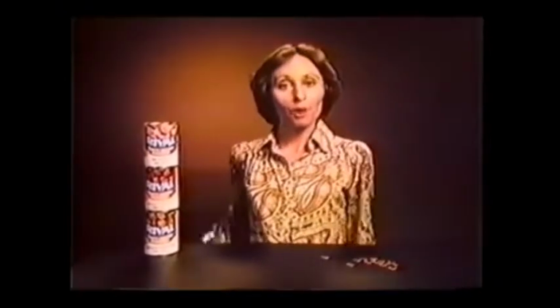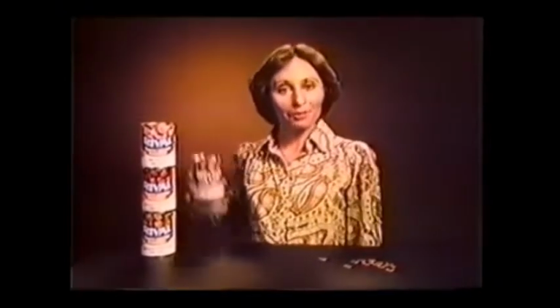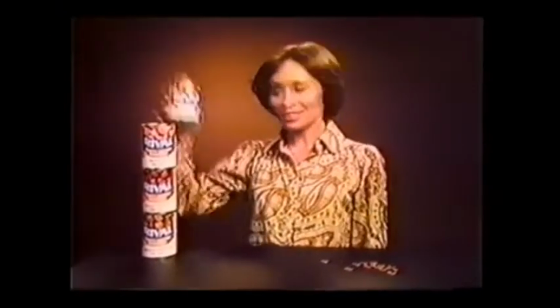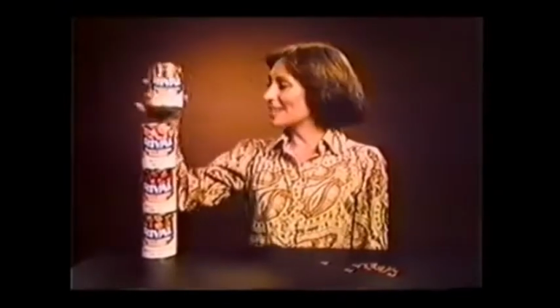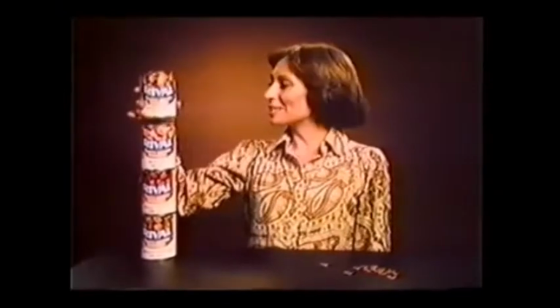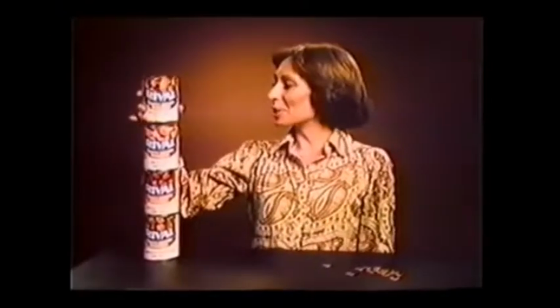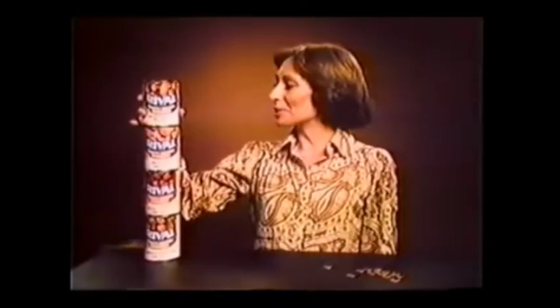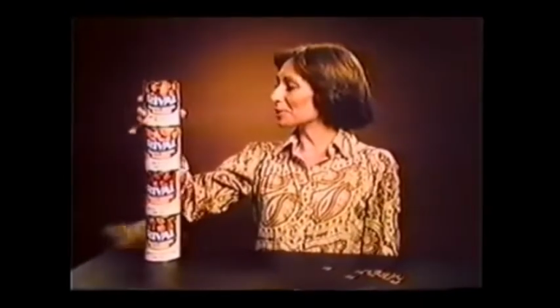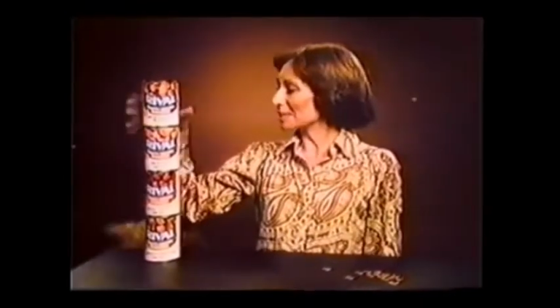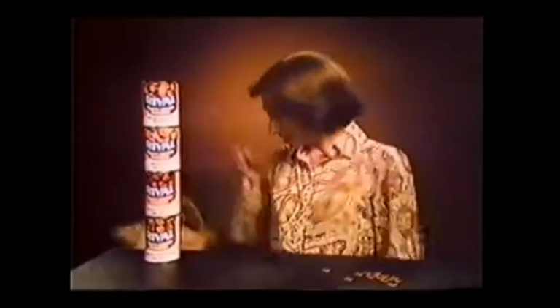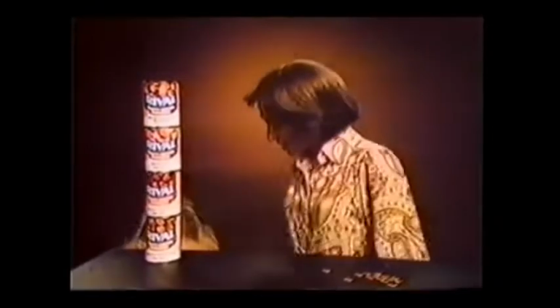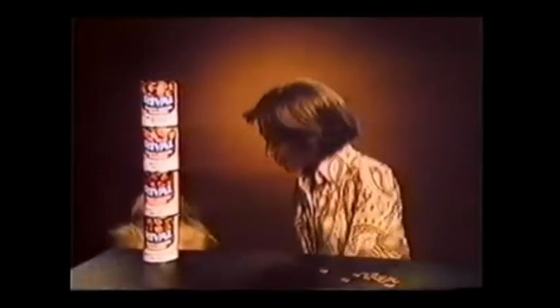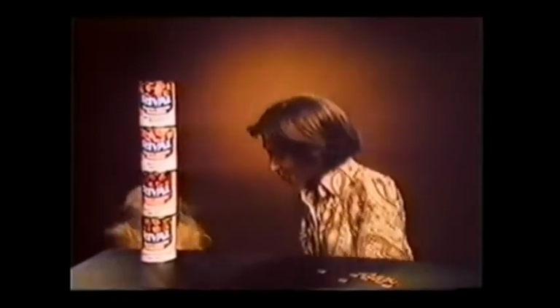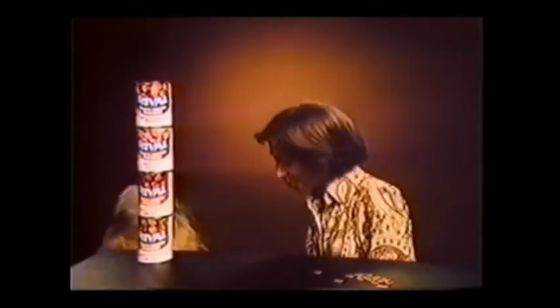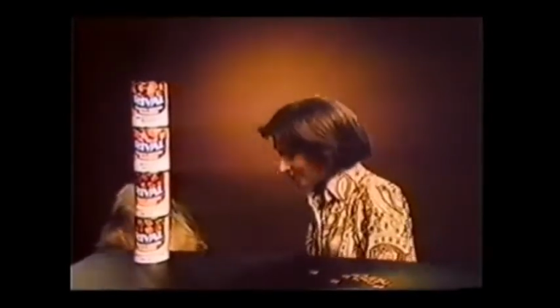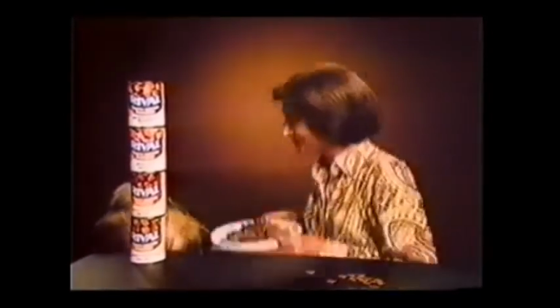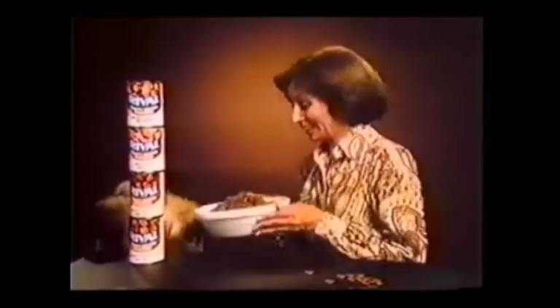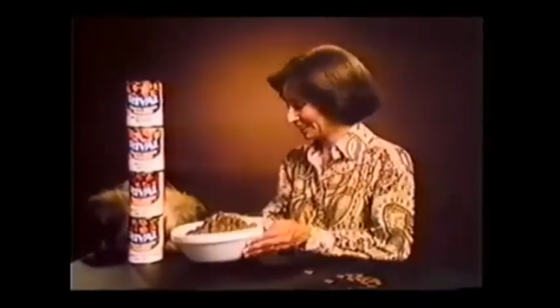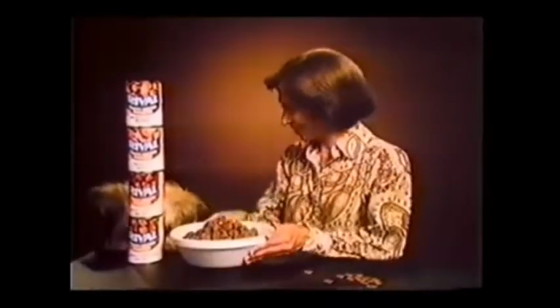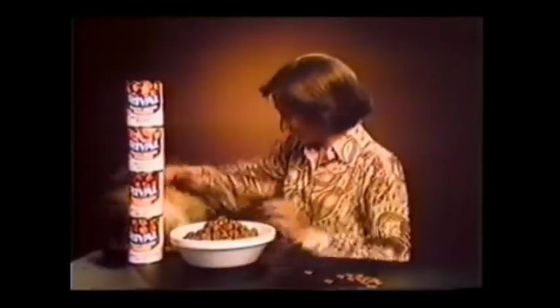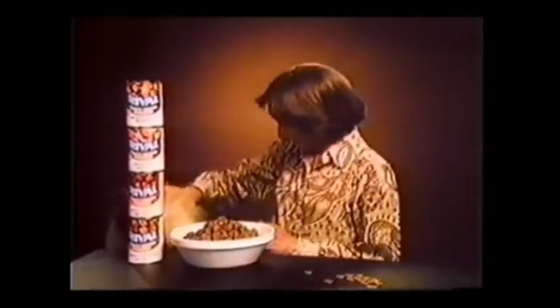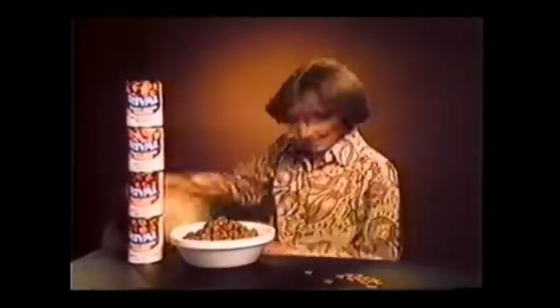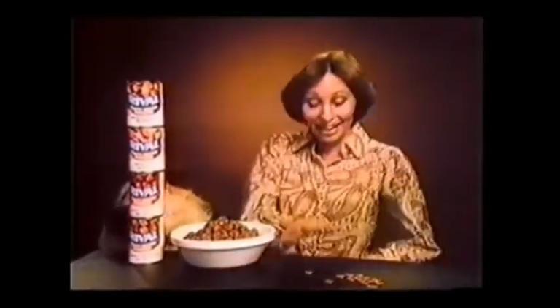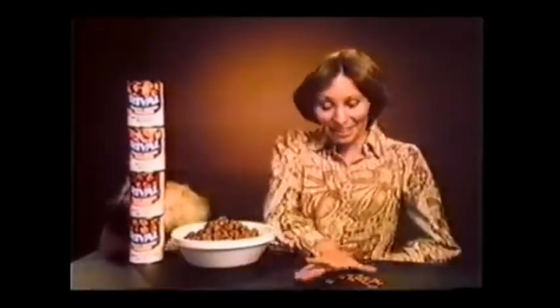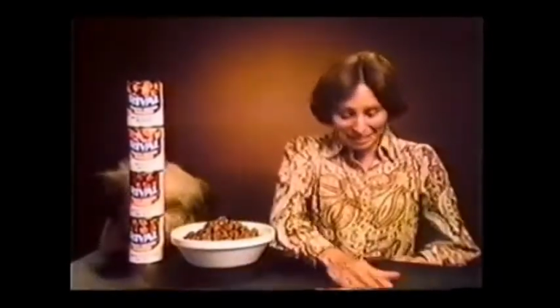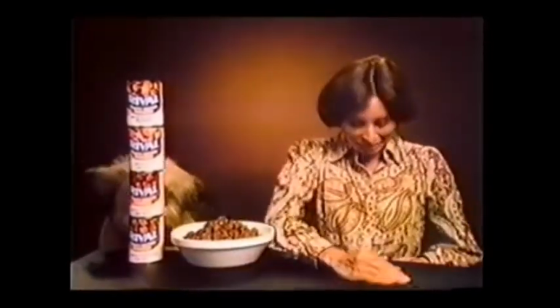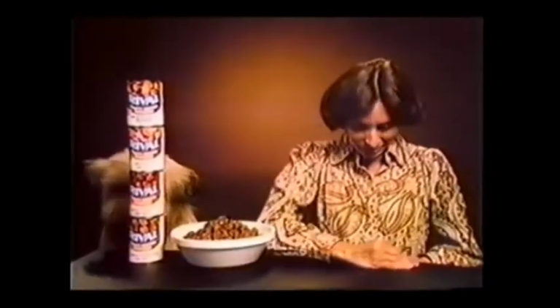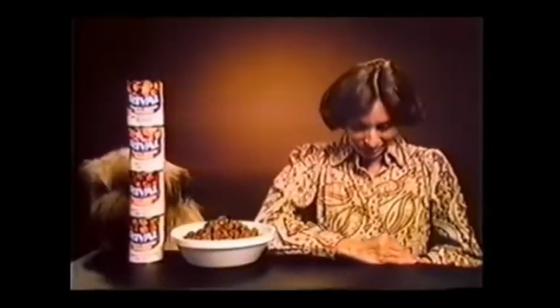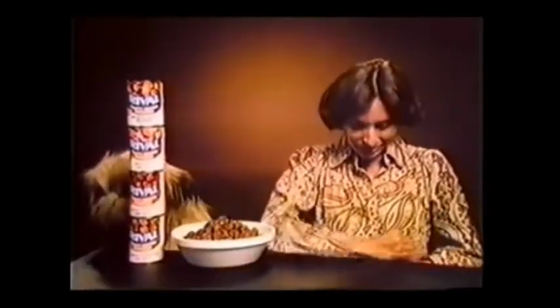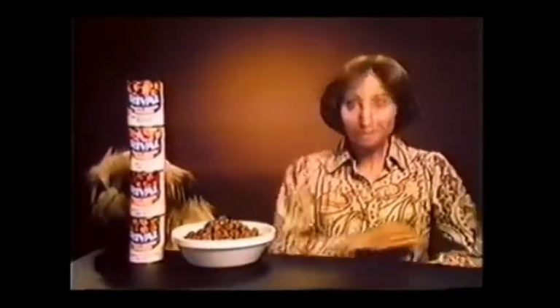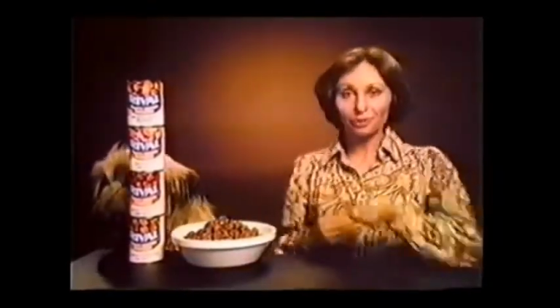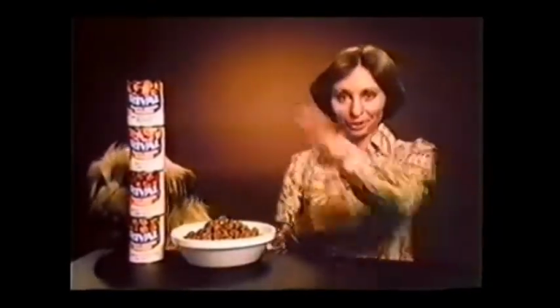Rival Tasty Chunk Dinners. This is for your dog. He'll love it. And this is for you.